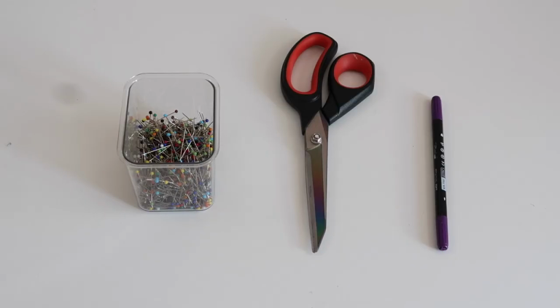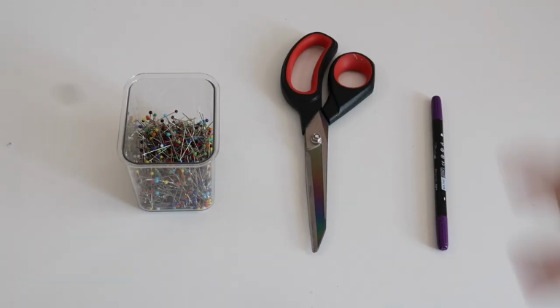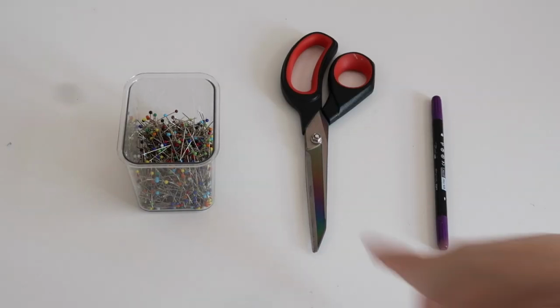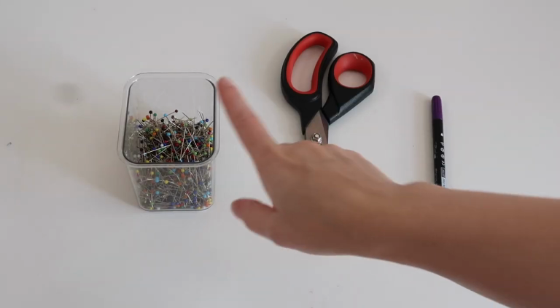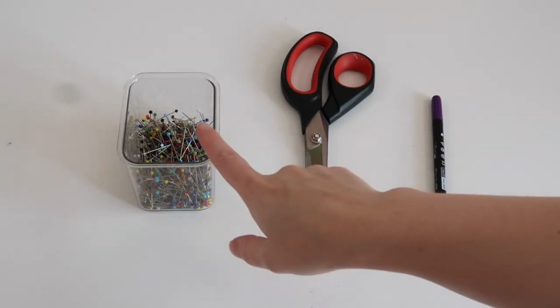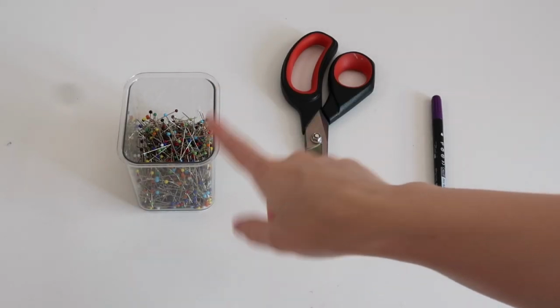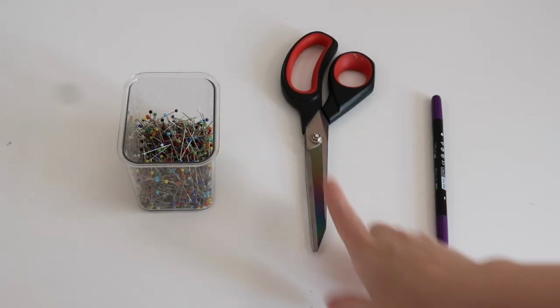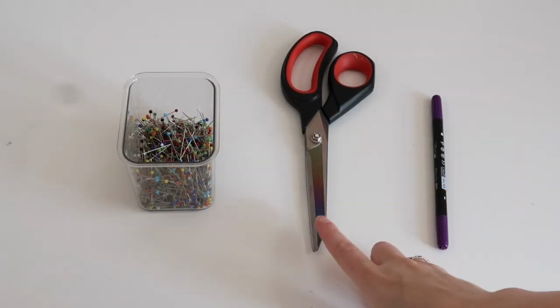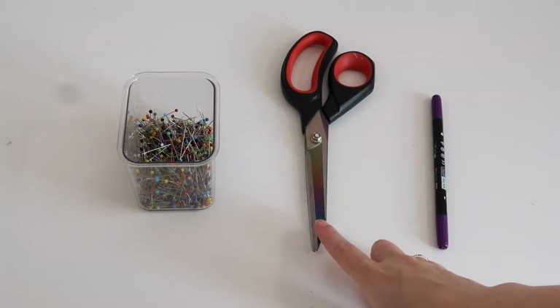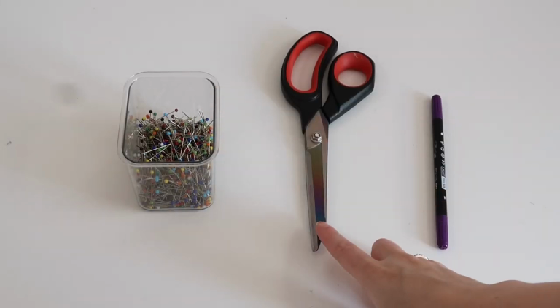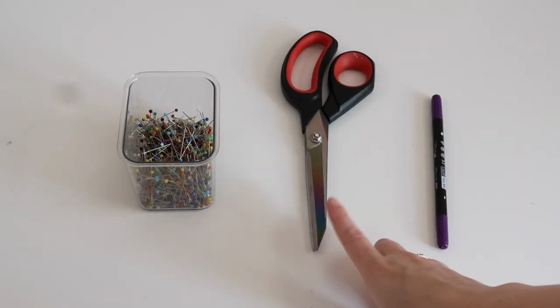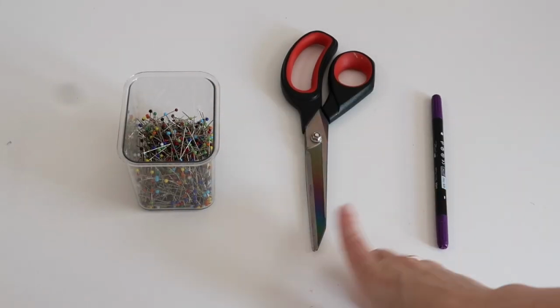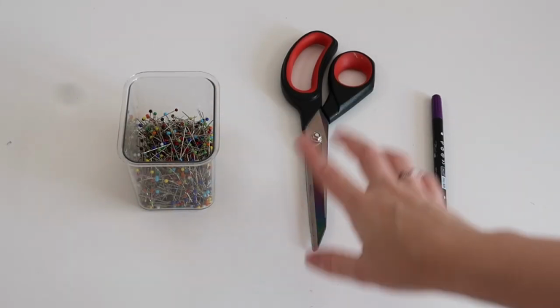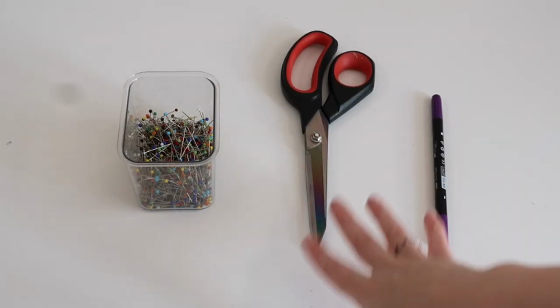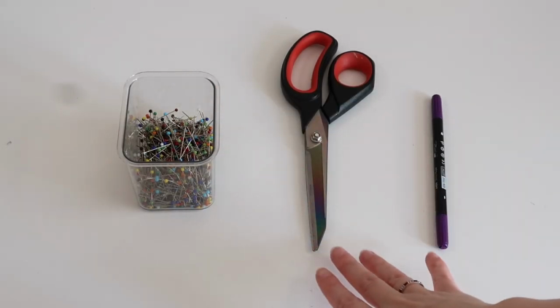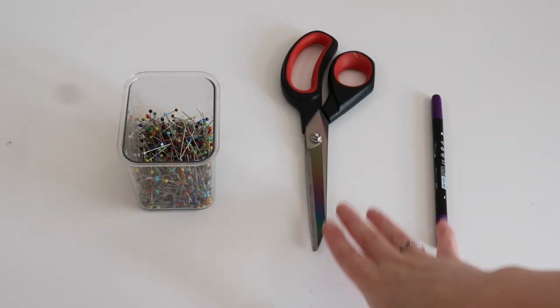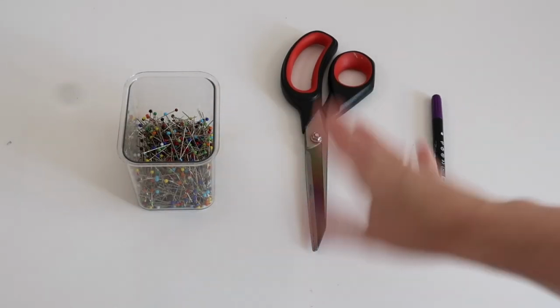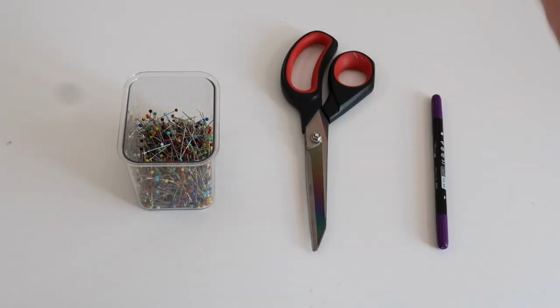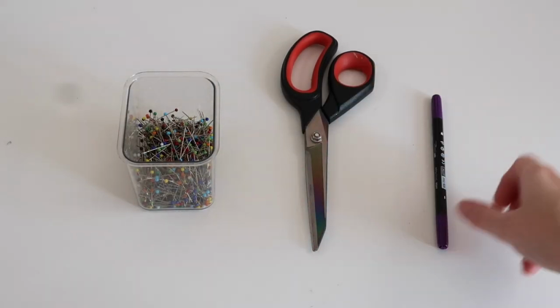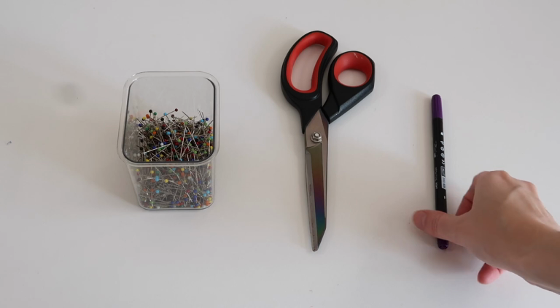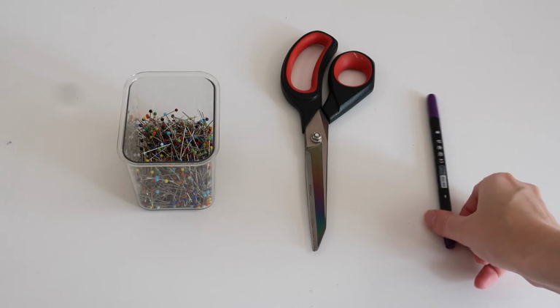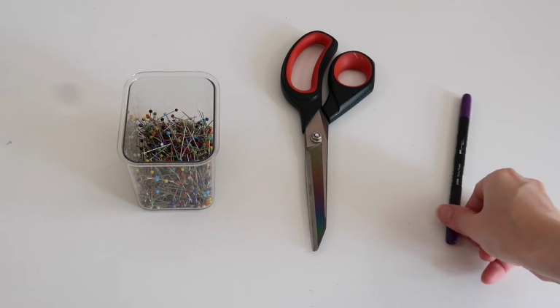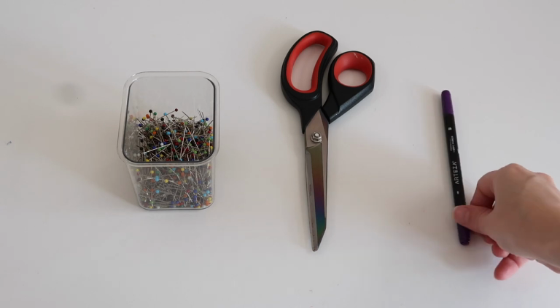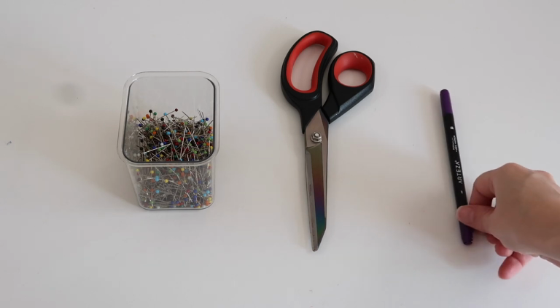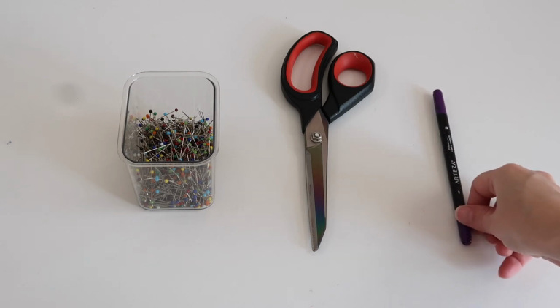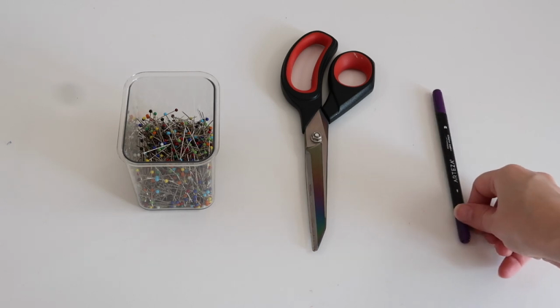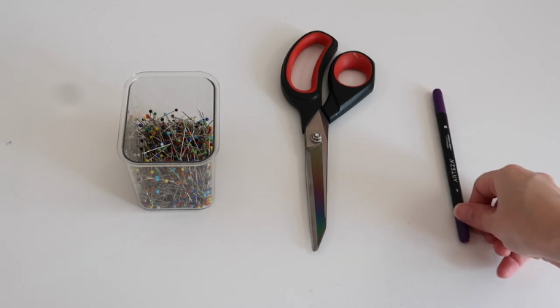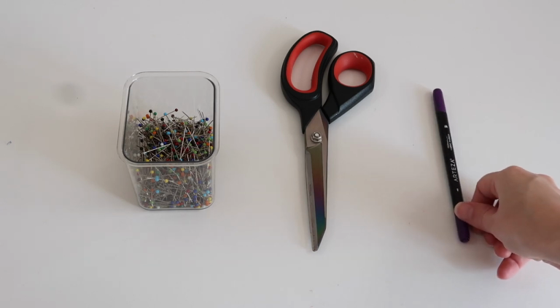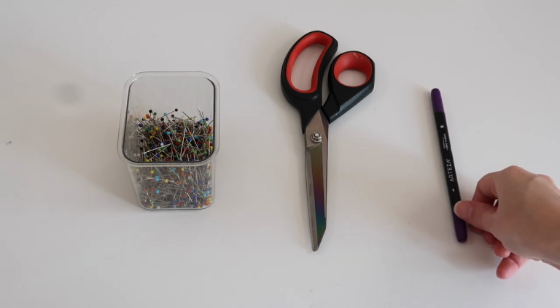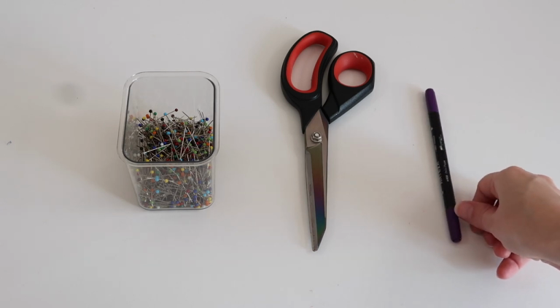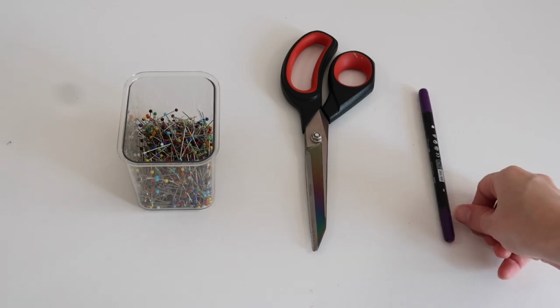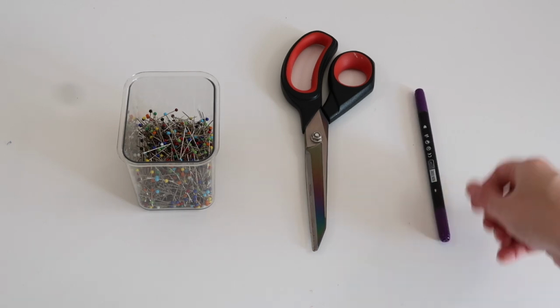I'm also going to be using pins, some fabric scissors — you can use anything to cut out your pattern pieces — and fabric pens to draw out my pattern pieces.